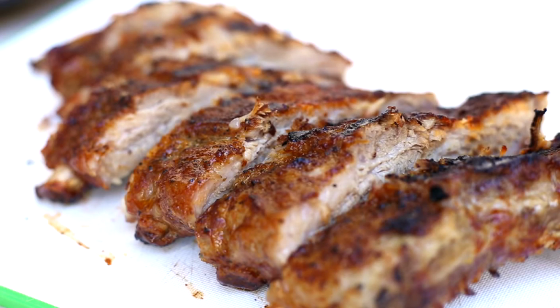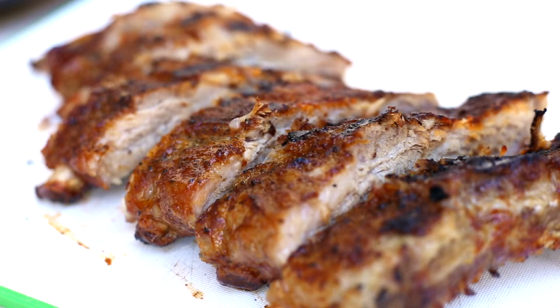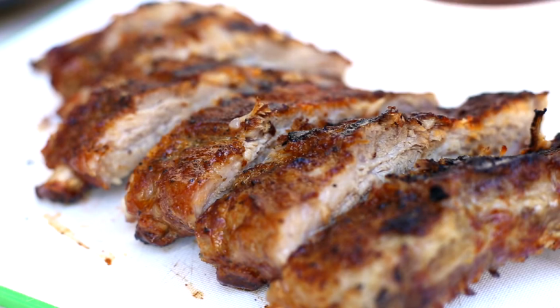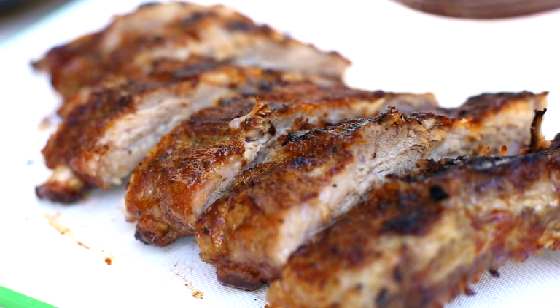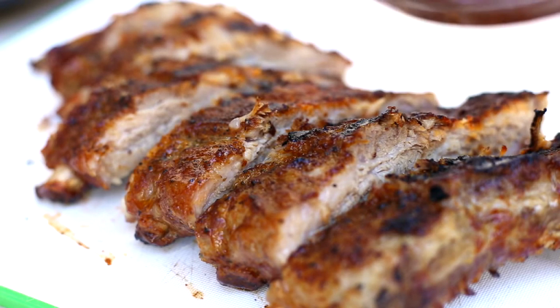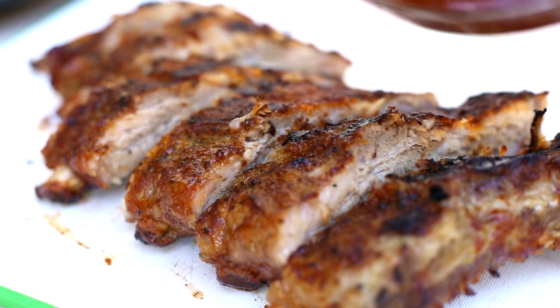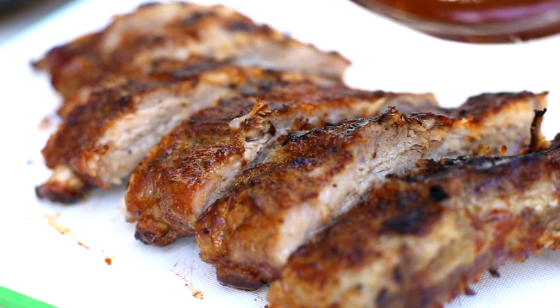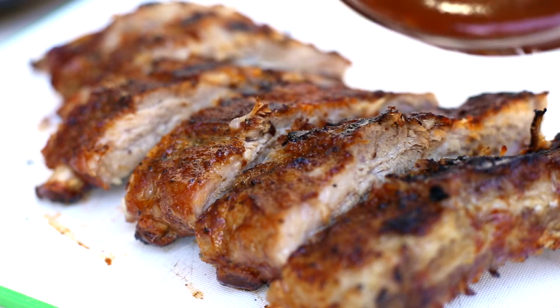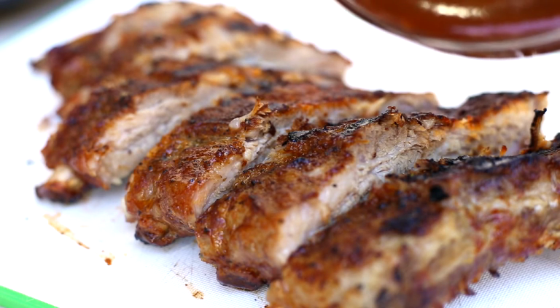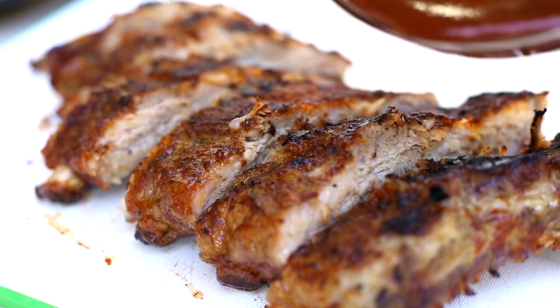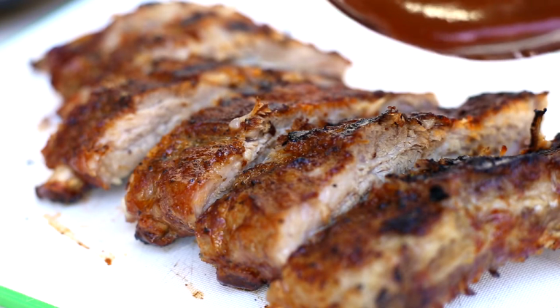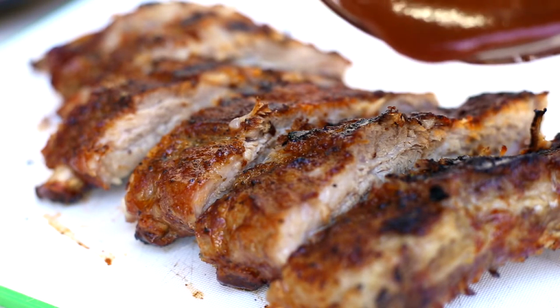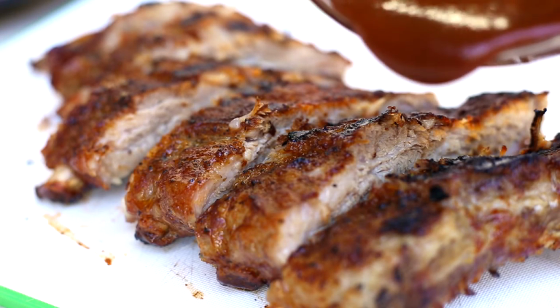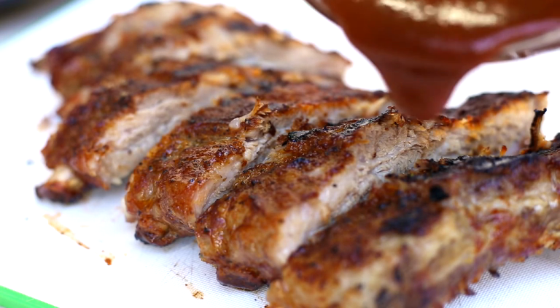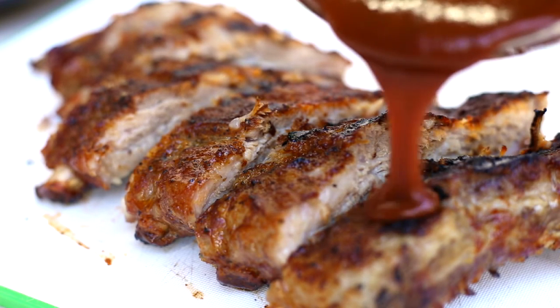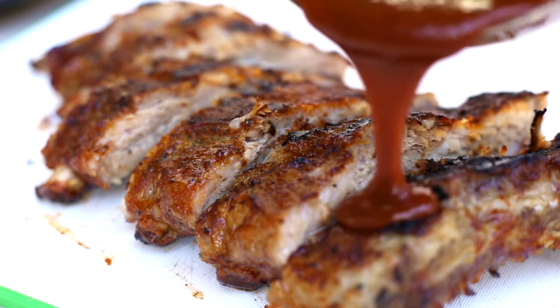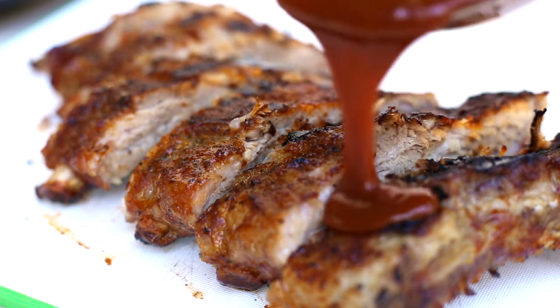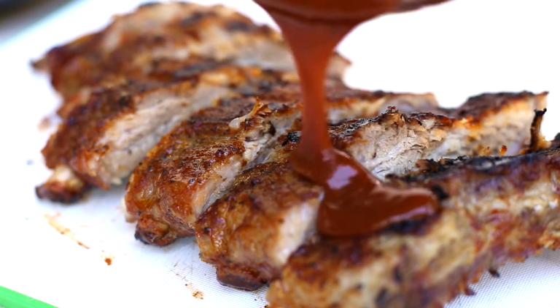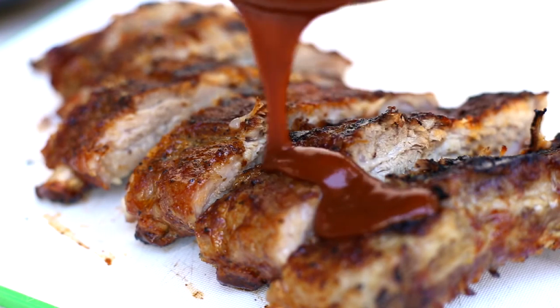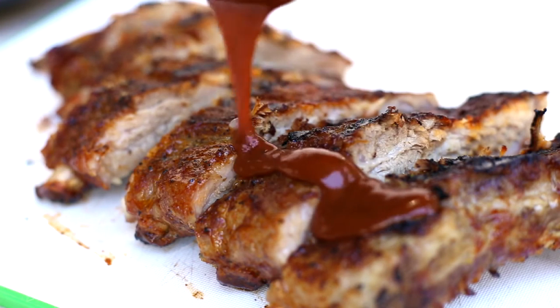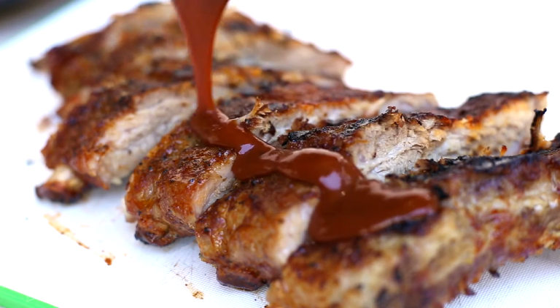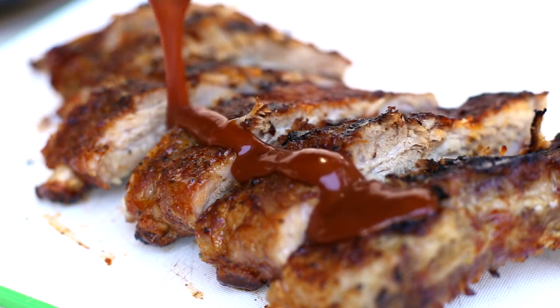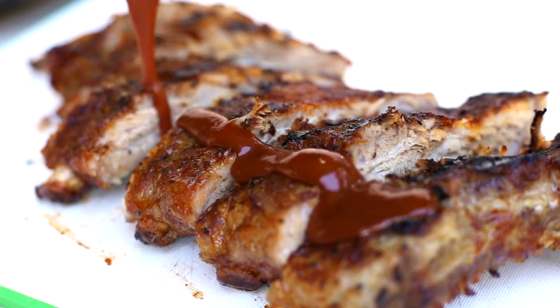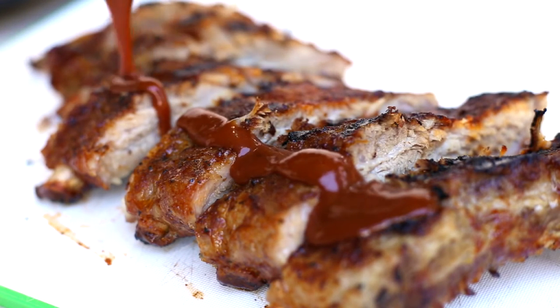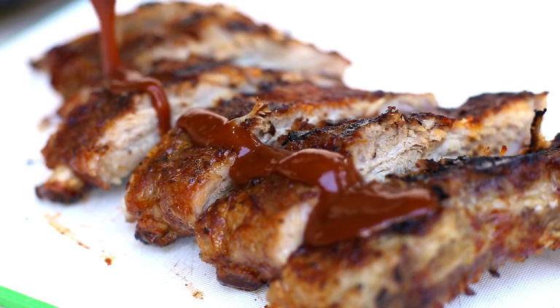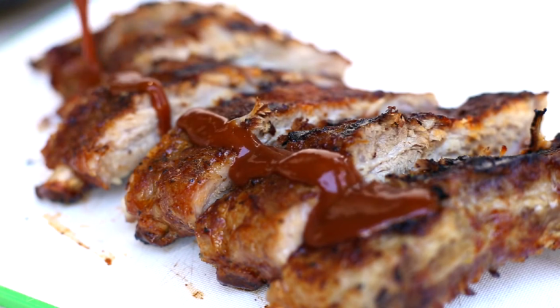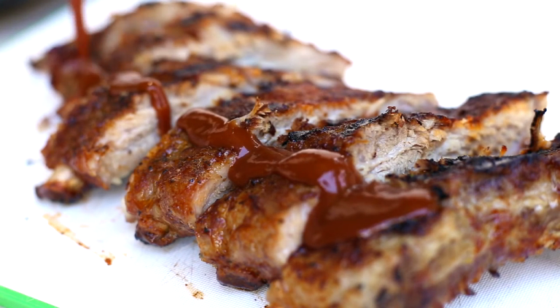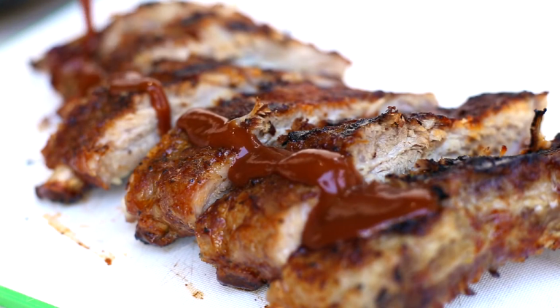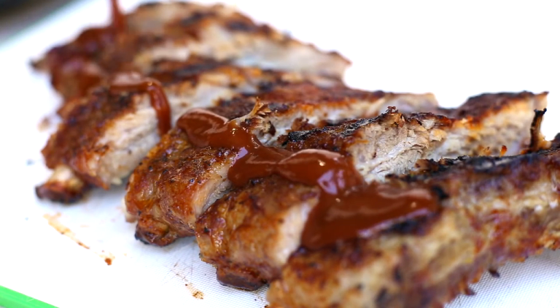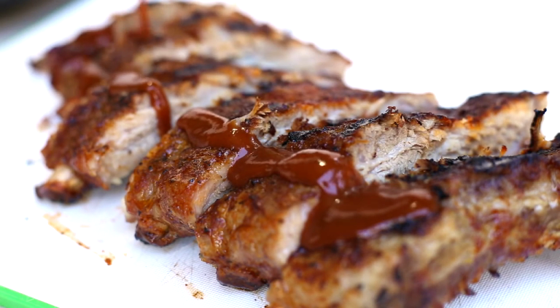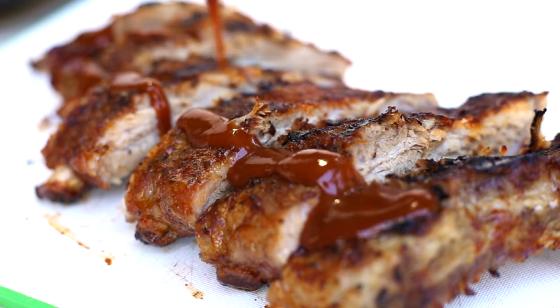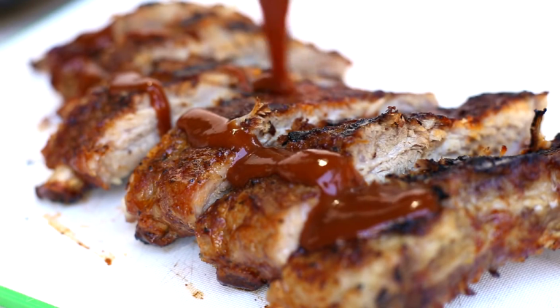Once you pull your ribs off the grill, slather them in your favorite barbecue sauce. My recipe is in the description — trust me, you'll want to try it.